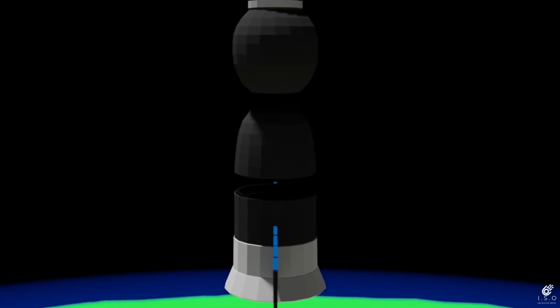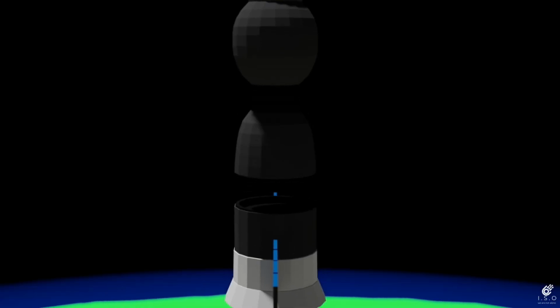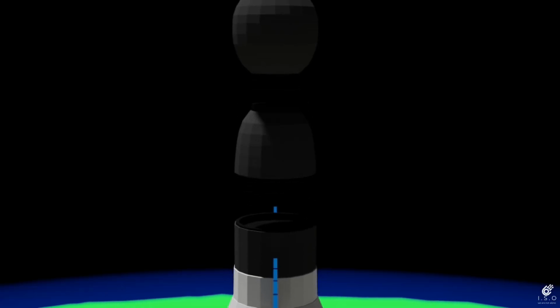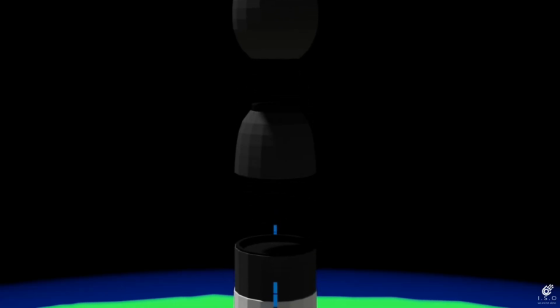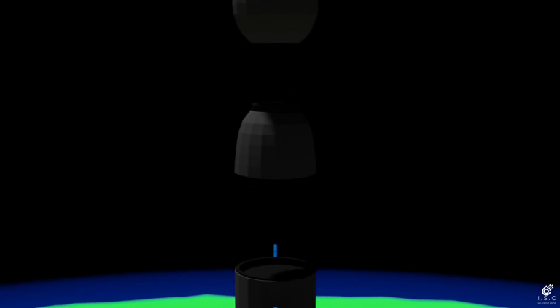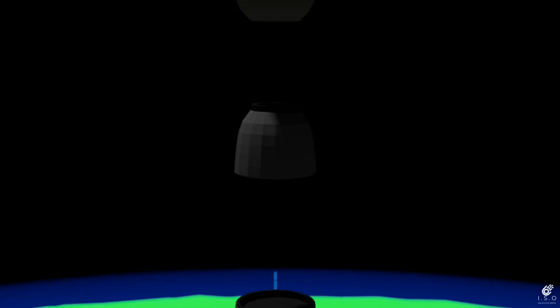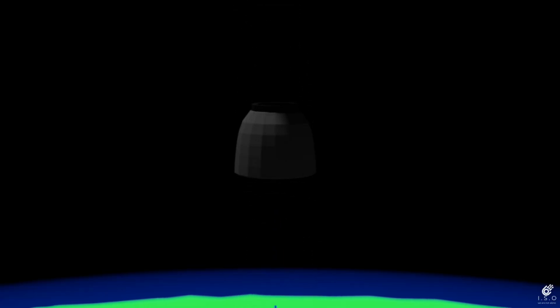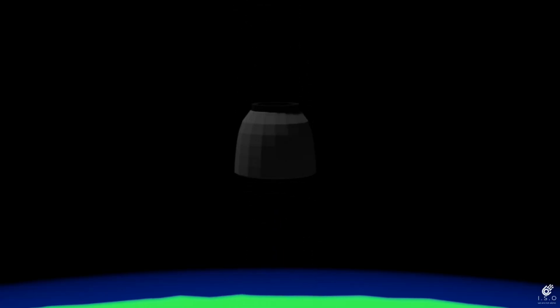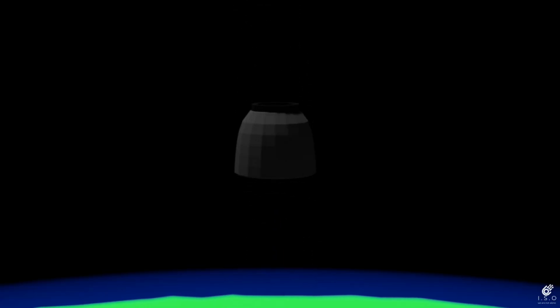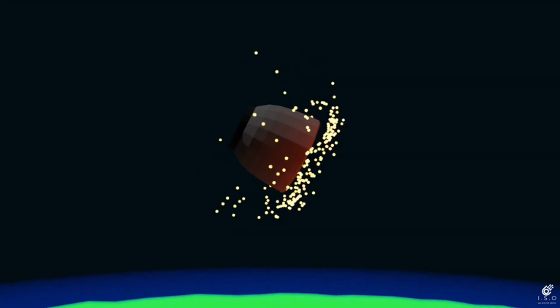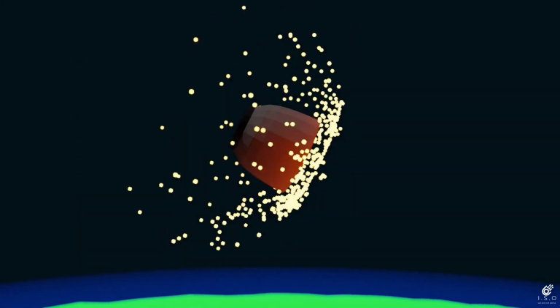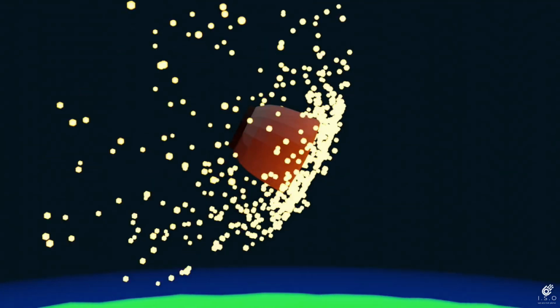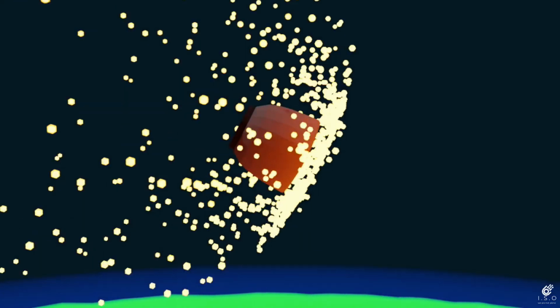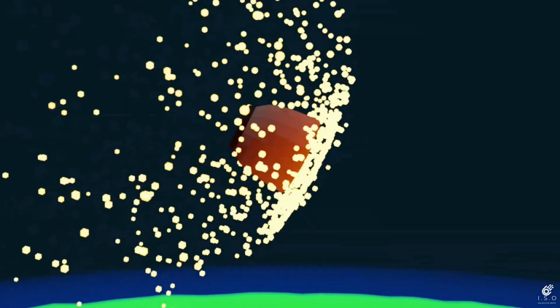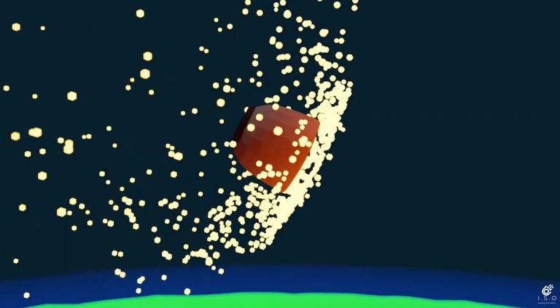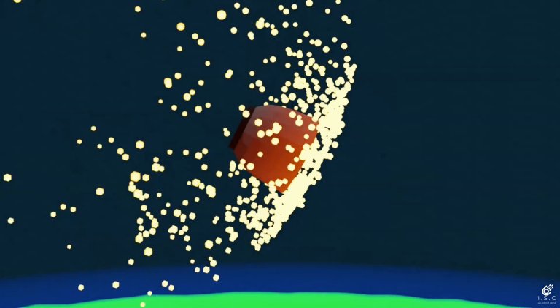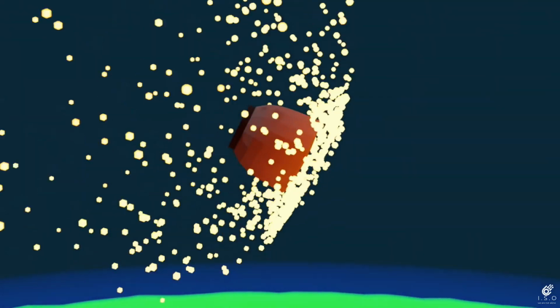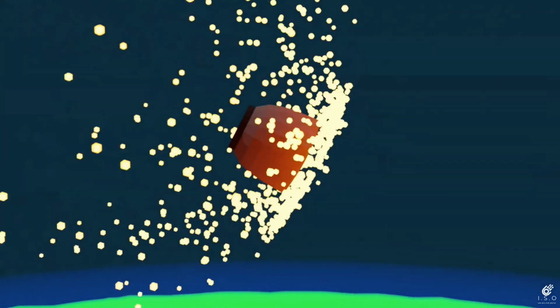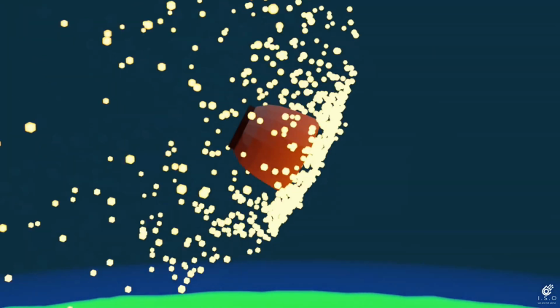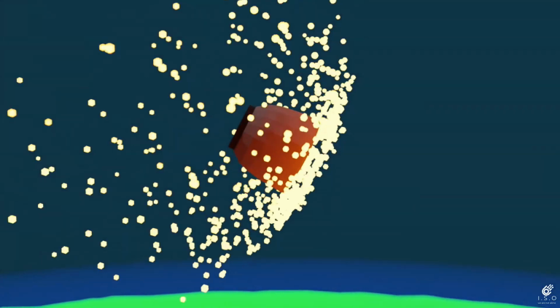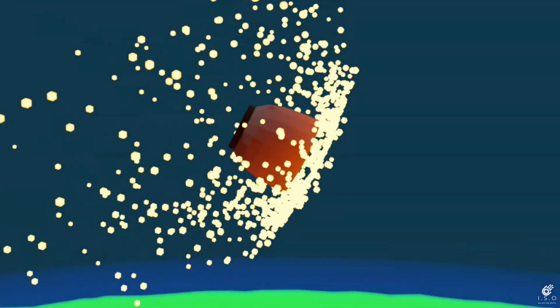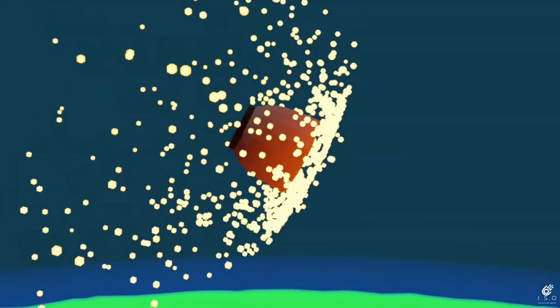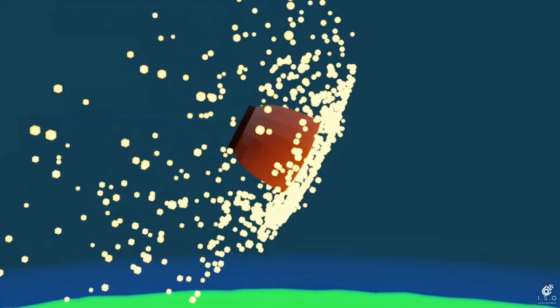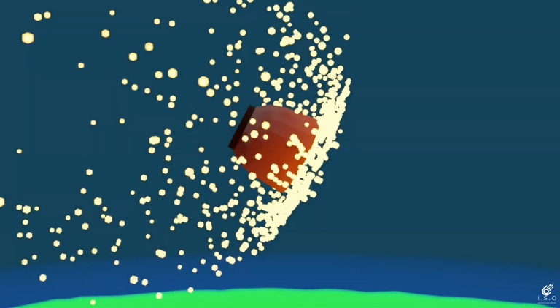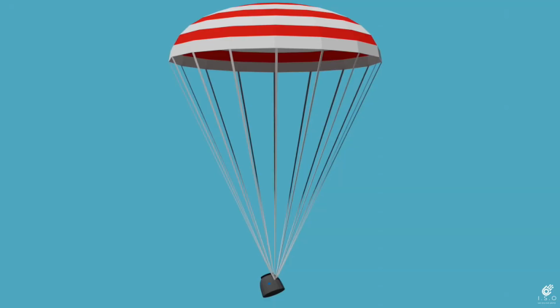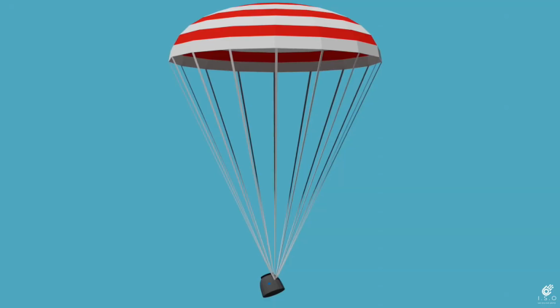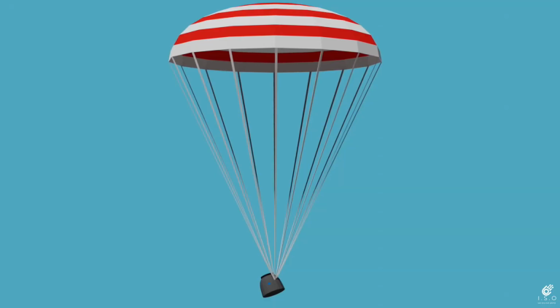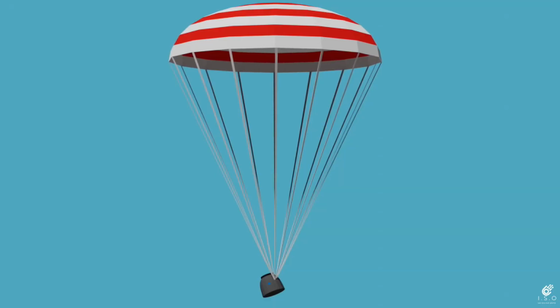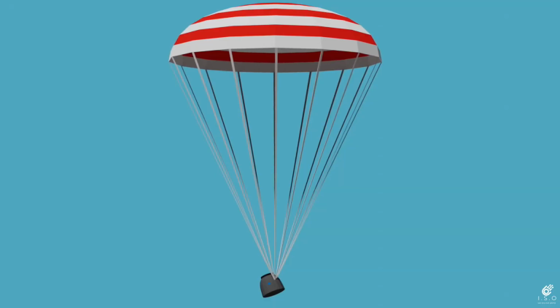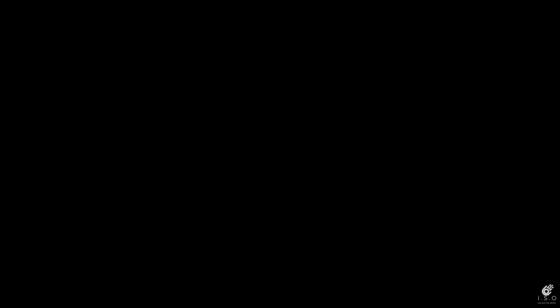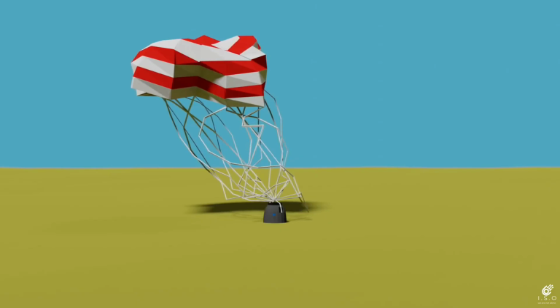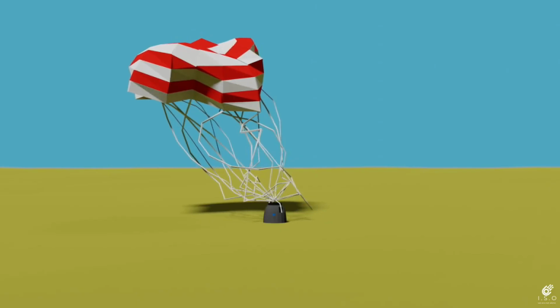After completing the task, the crew module separates and returns to Earth, safely bringing back the crew. This completes the mission.